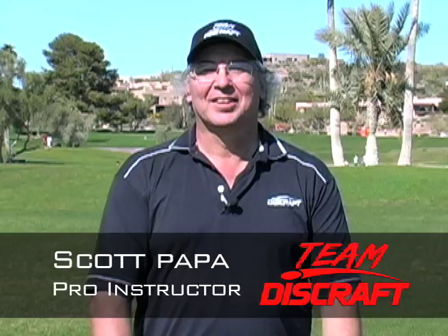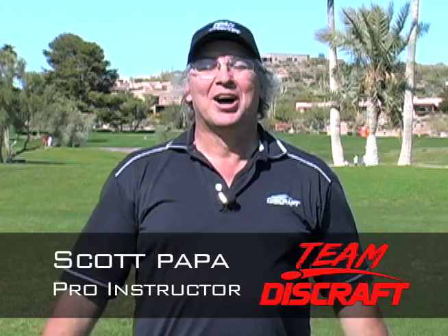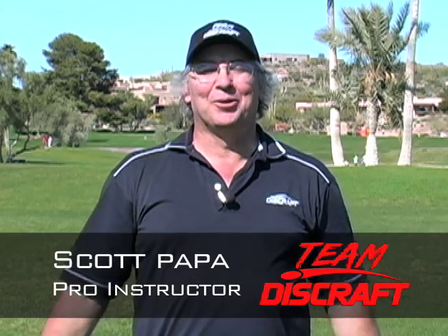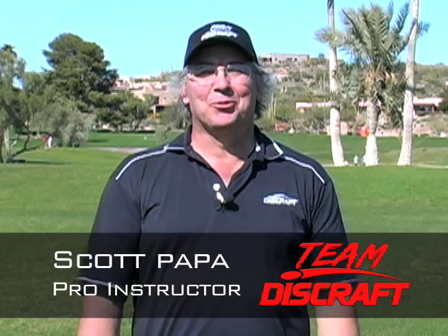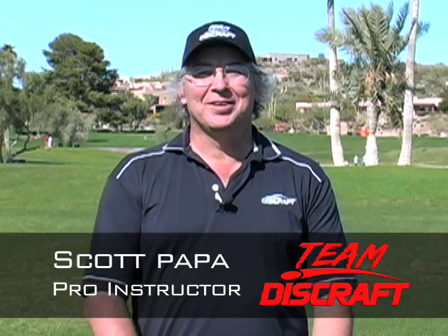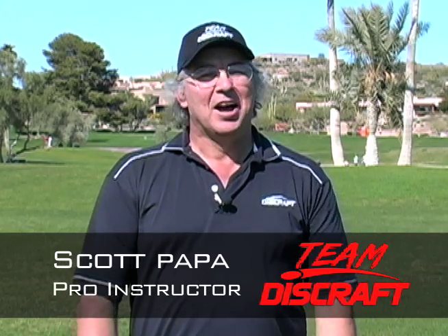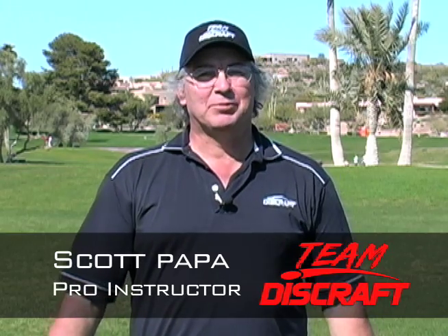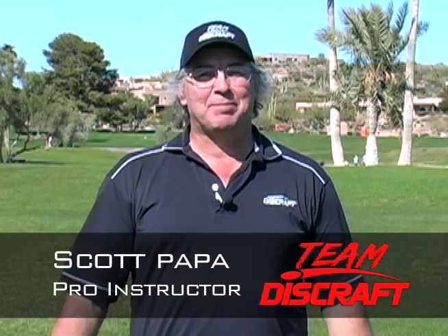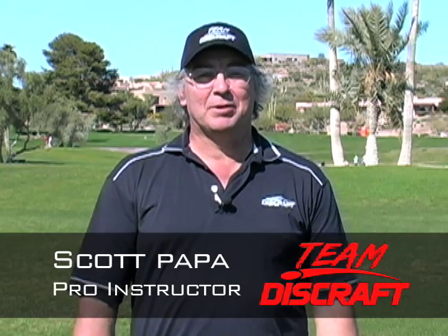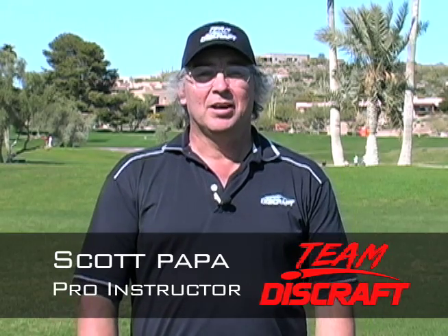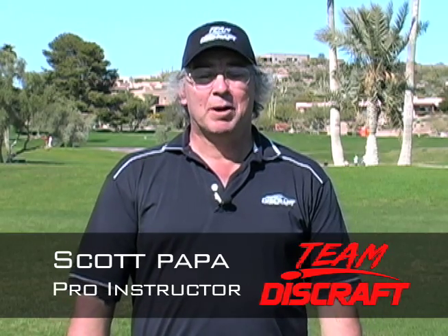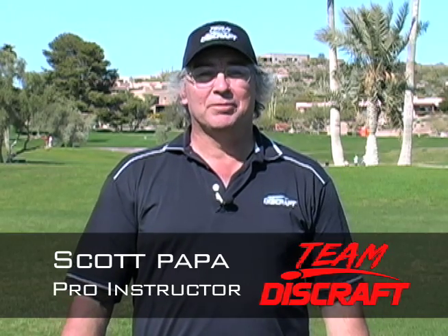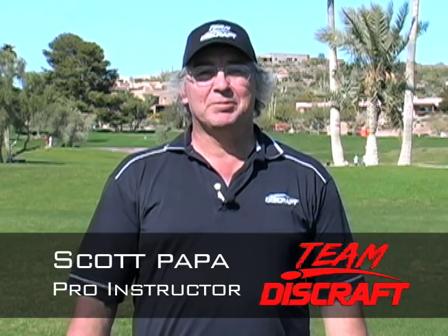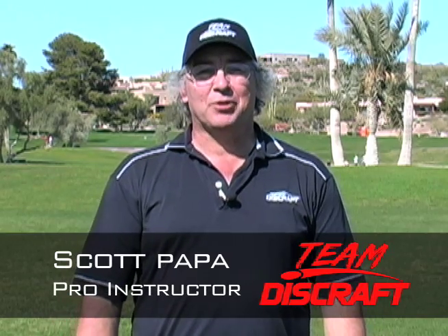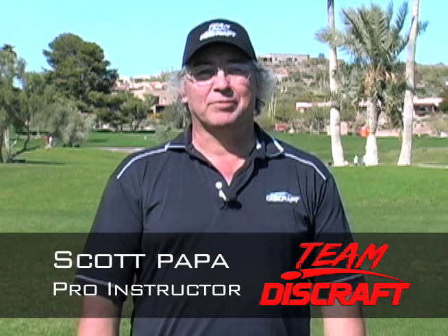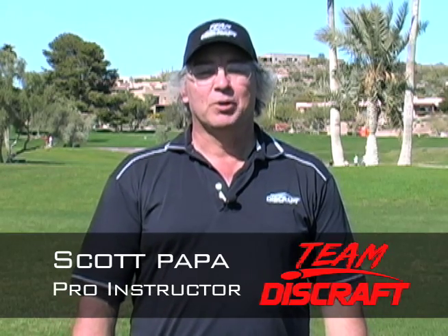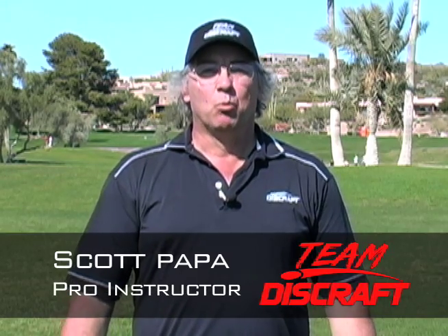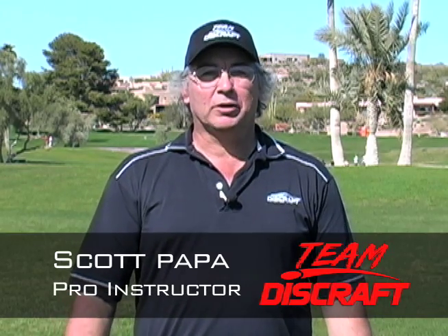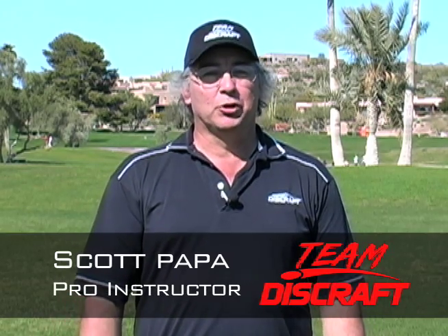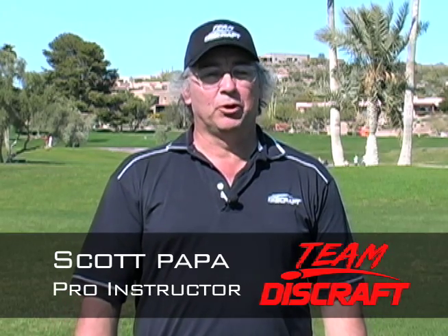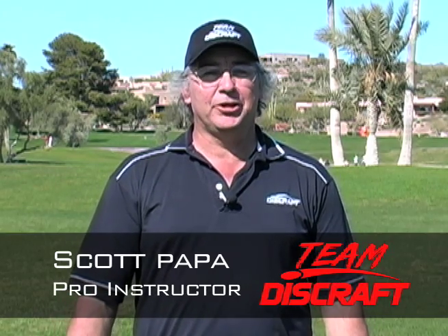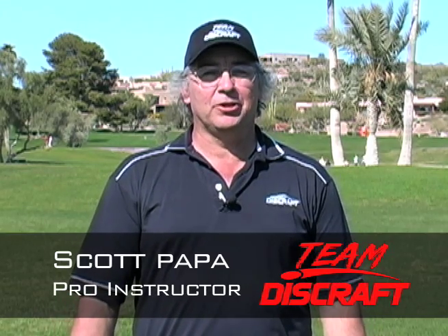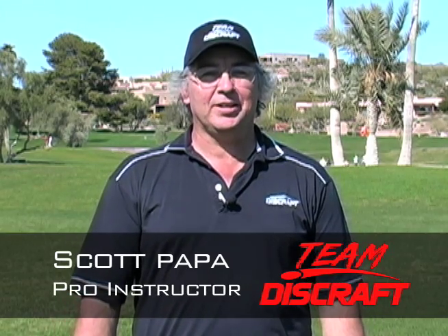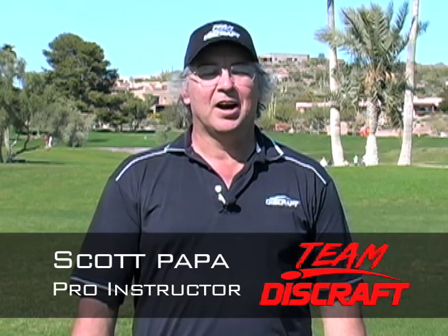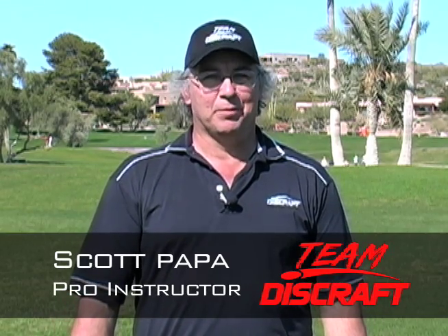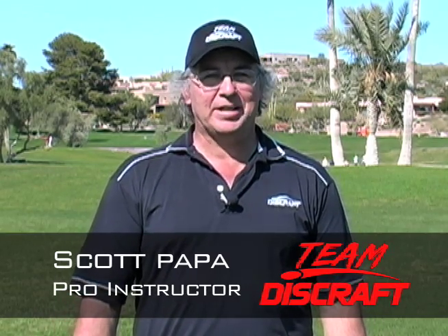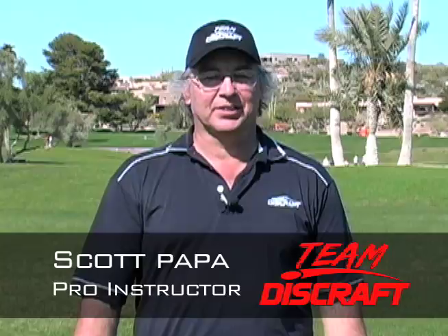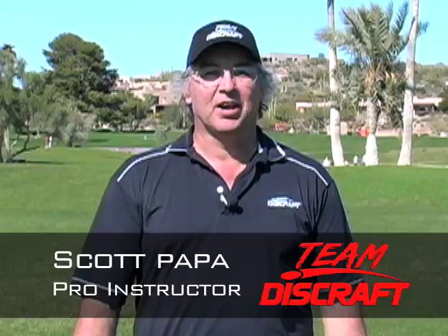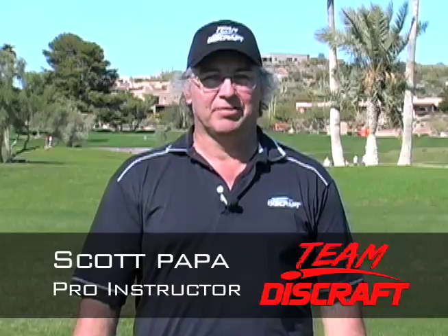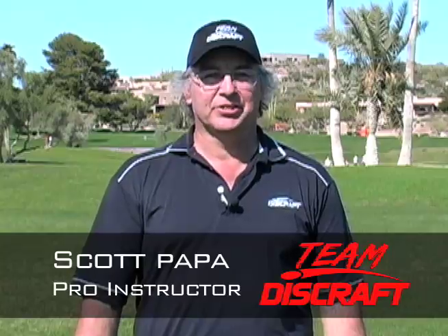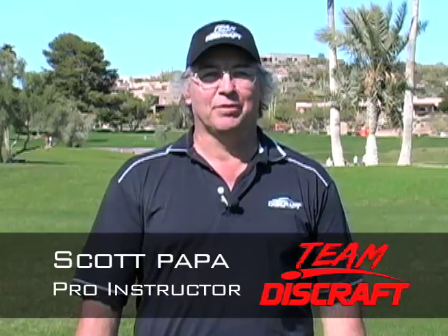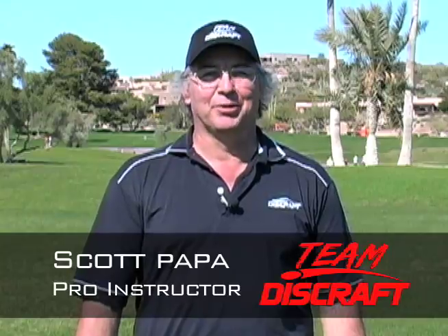Hello everyone, I'm Scott Papa, member of Team Disc Craft. Welcome to a Pro Video Clinic on the basics of the disc golf throw.